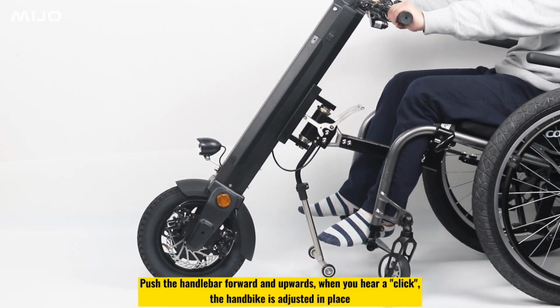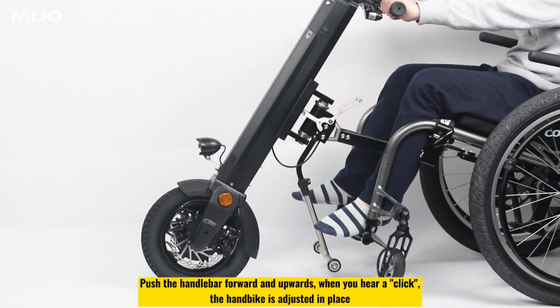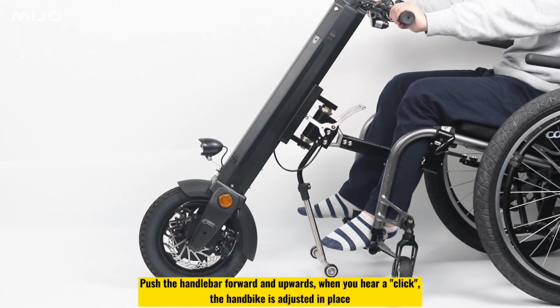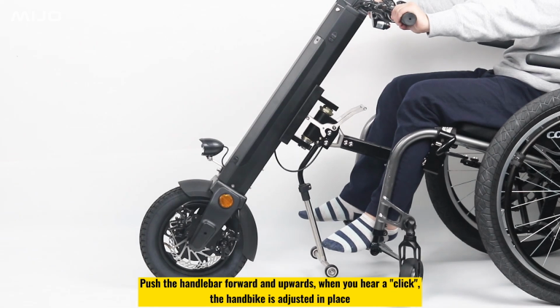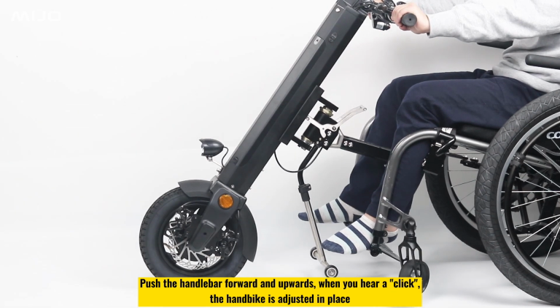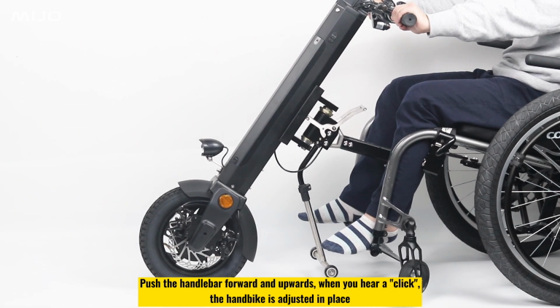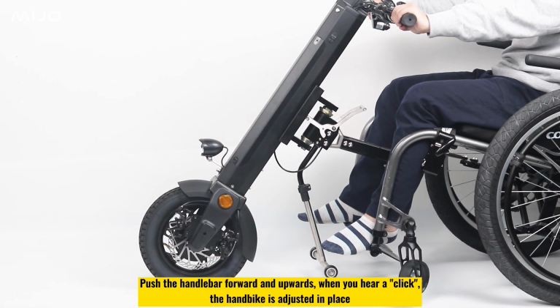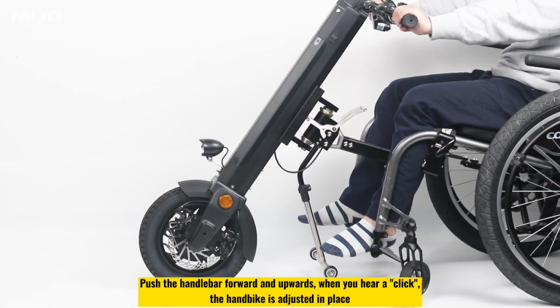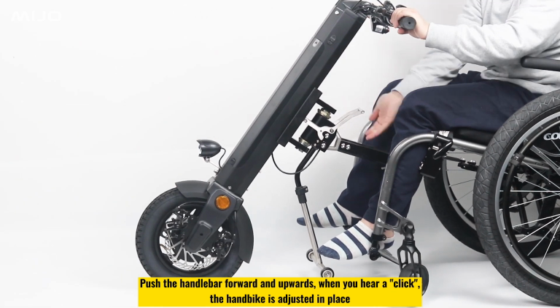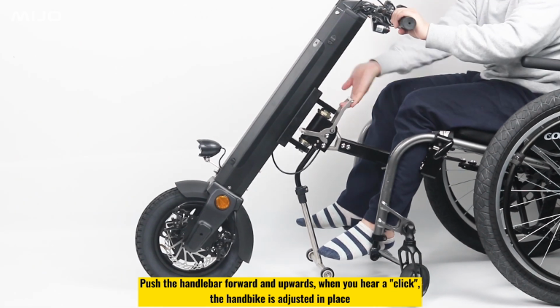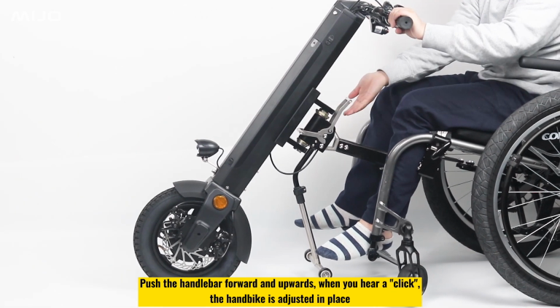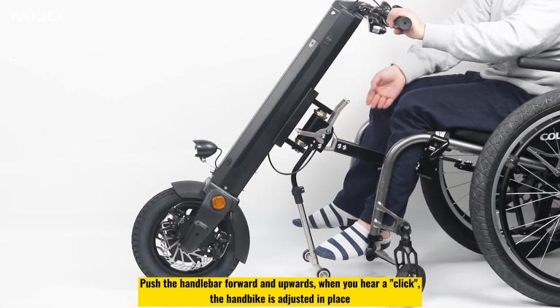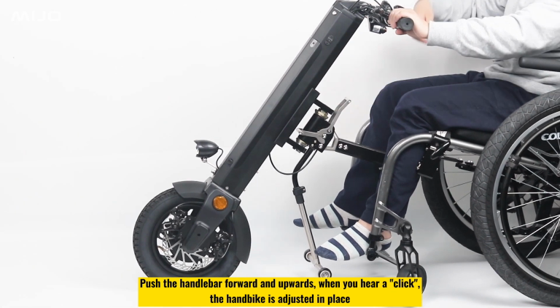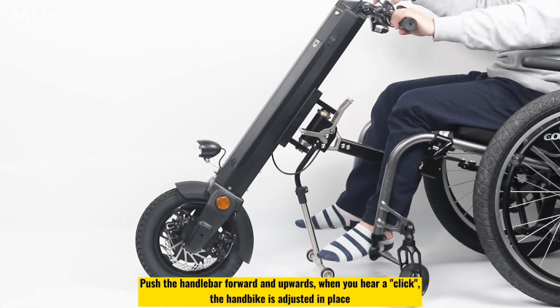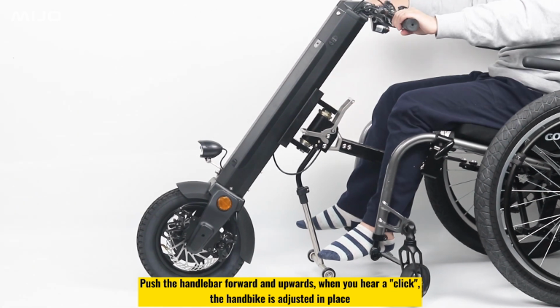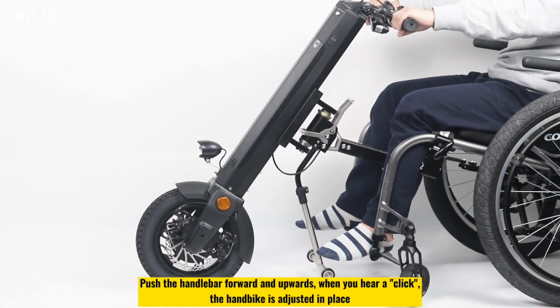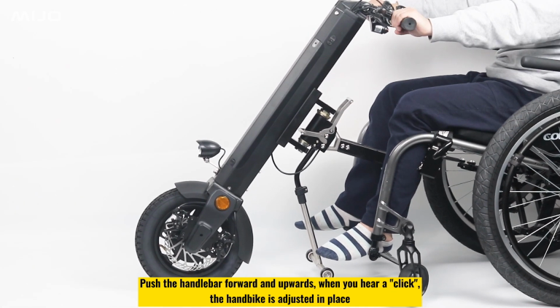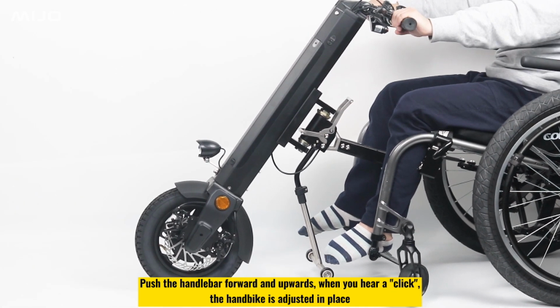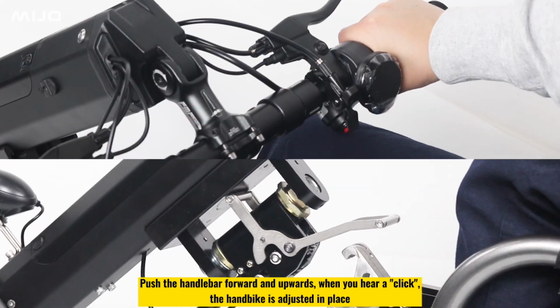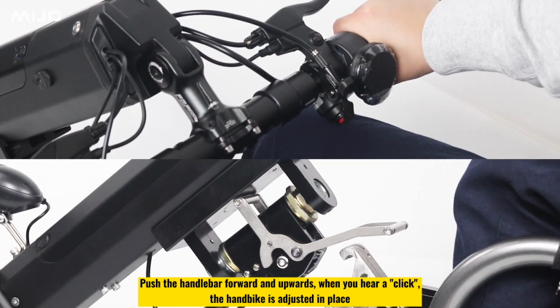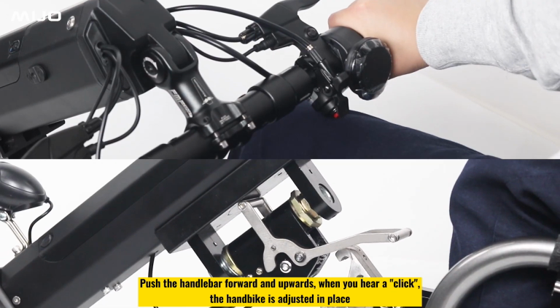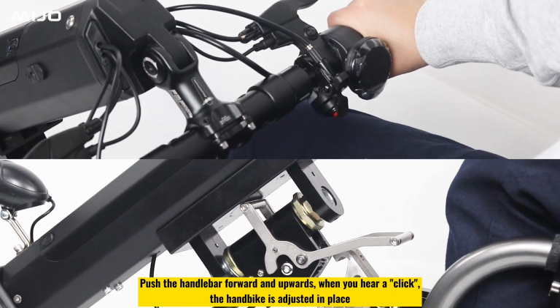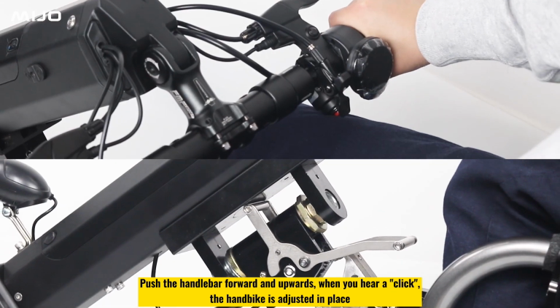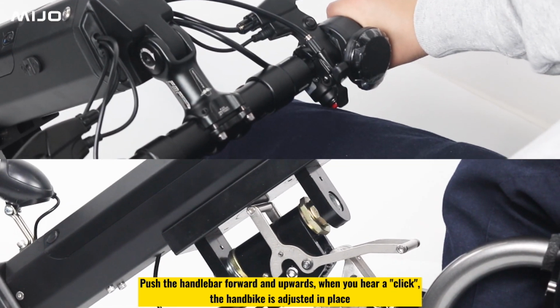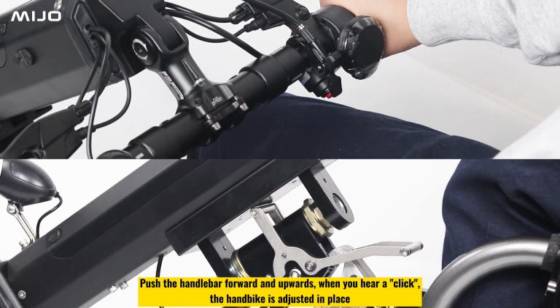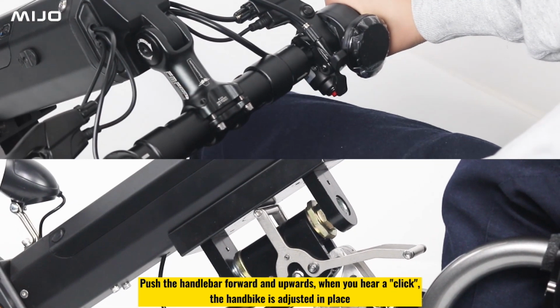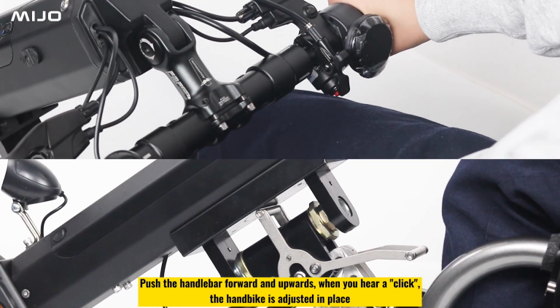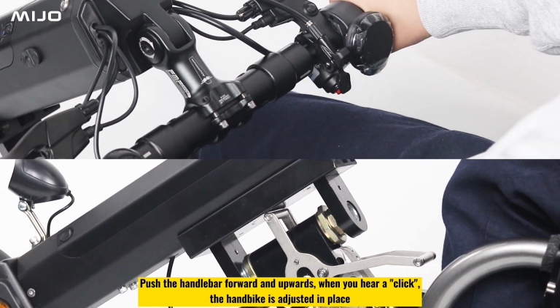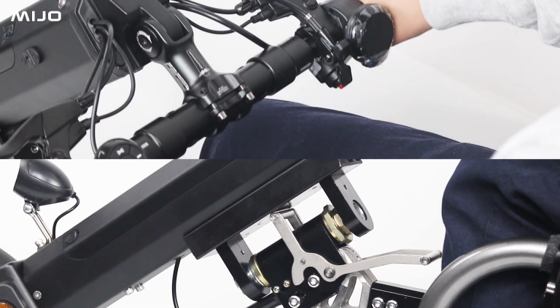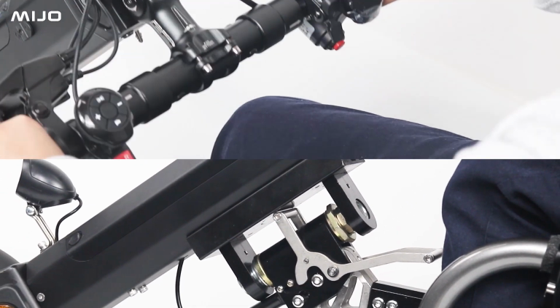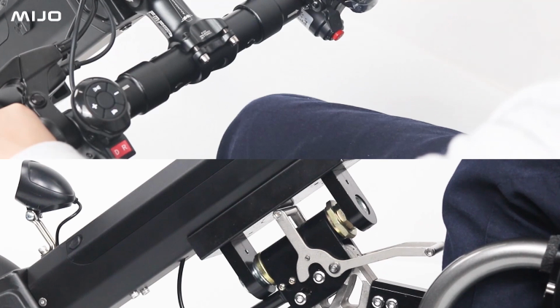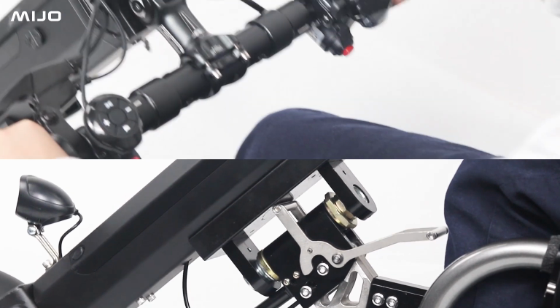Push the handlebar forward and upwards. When you hear a click, the handbike is adjusted in place.